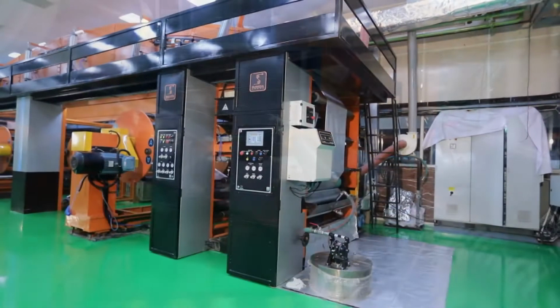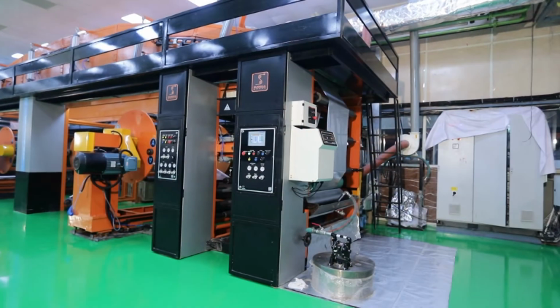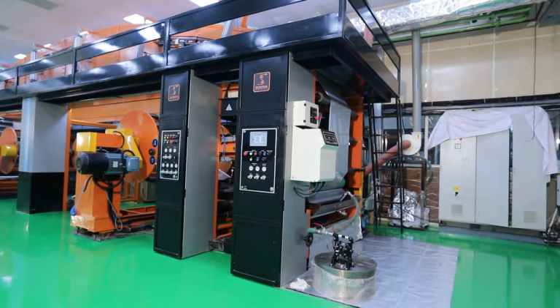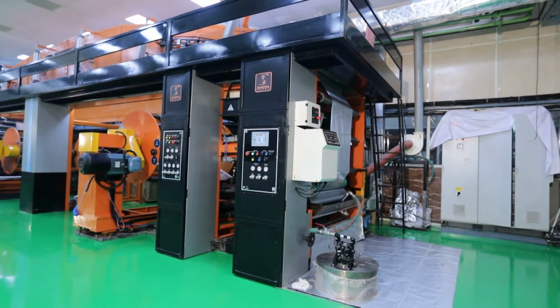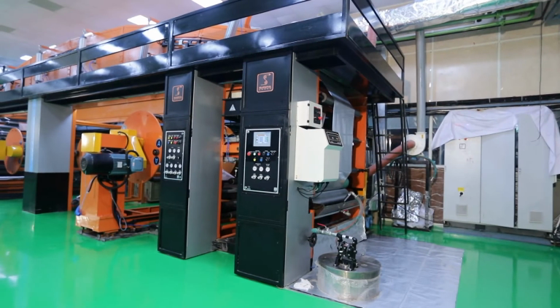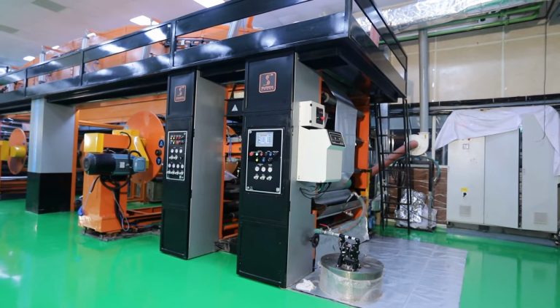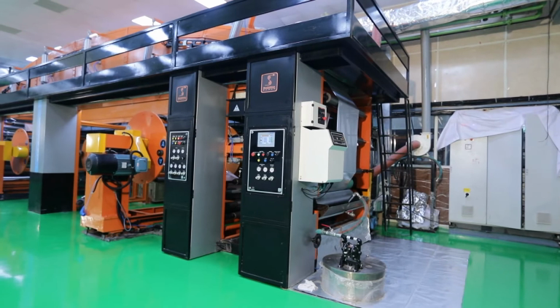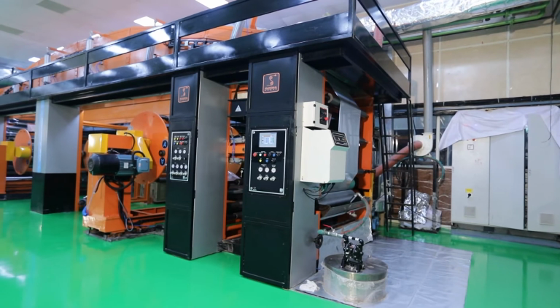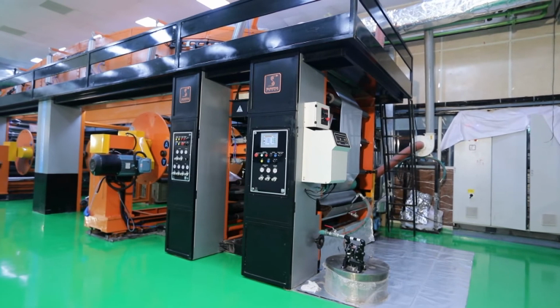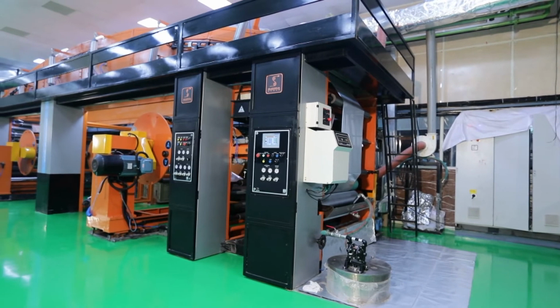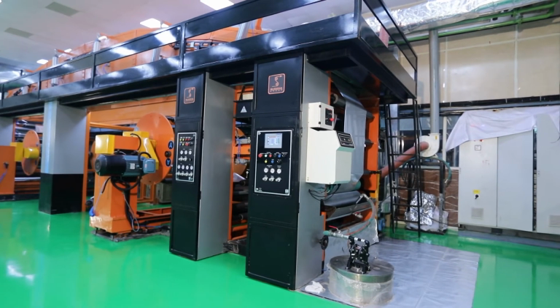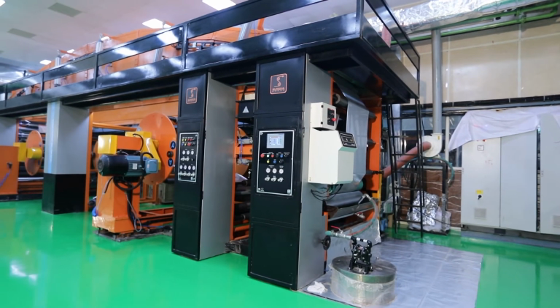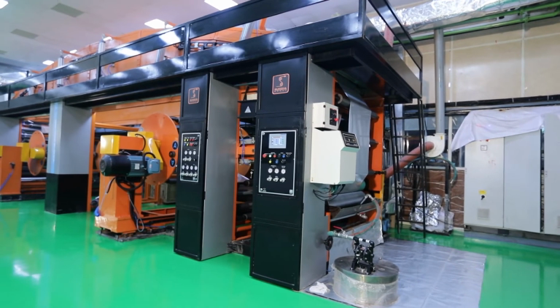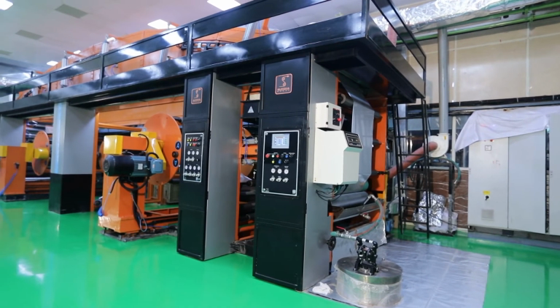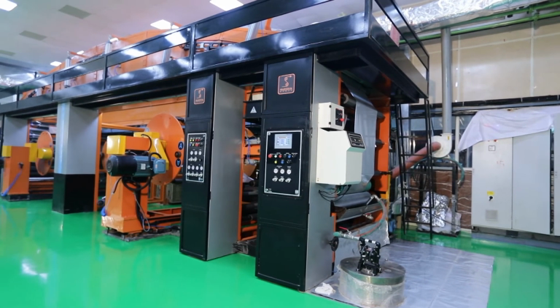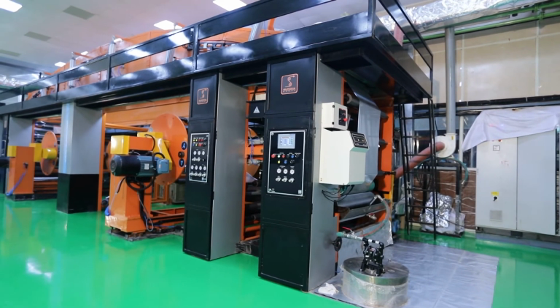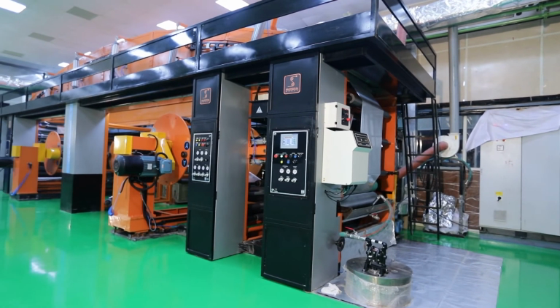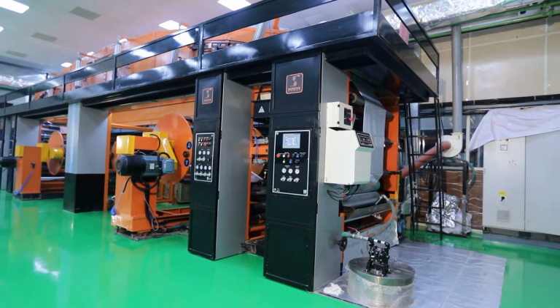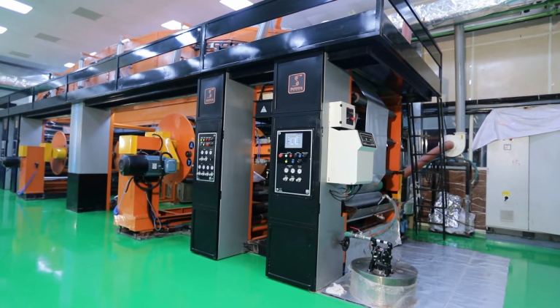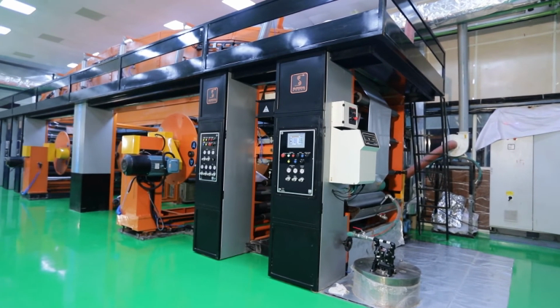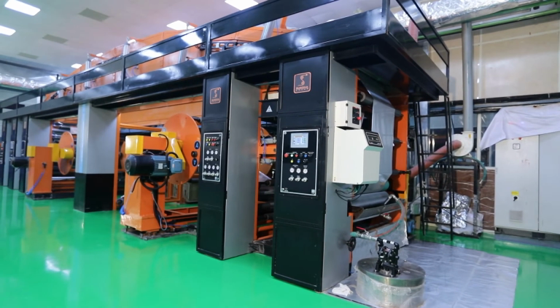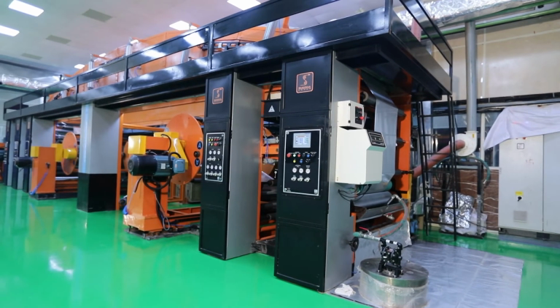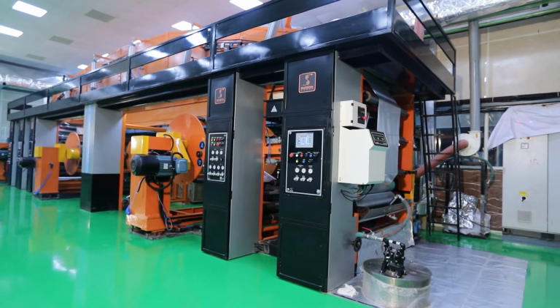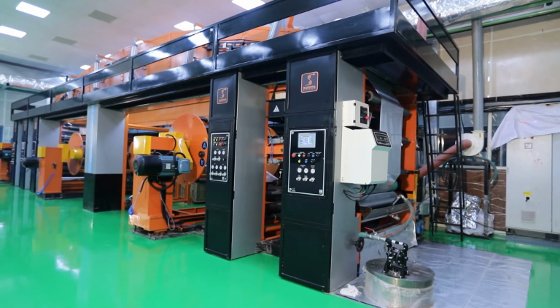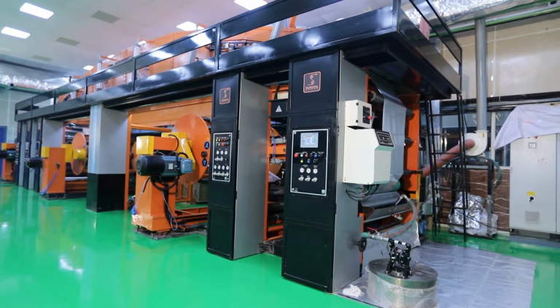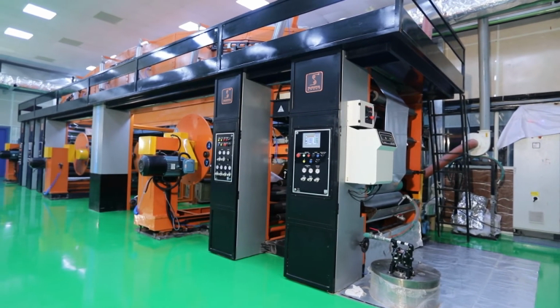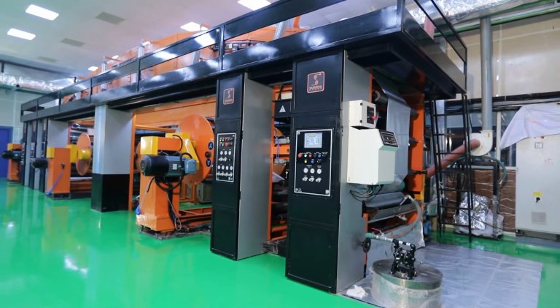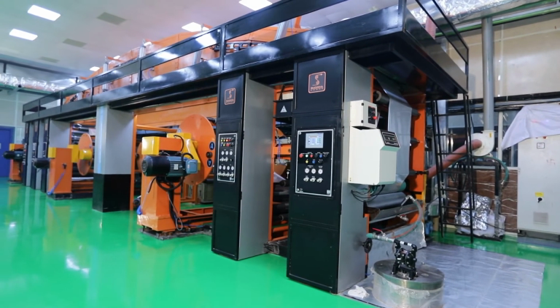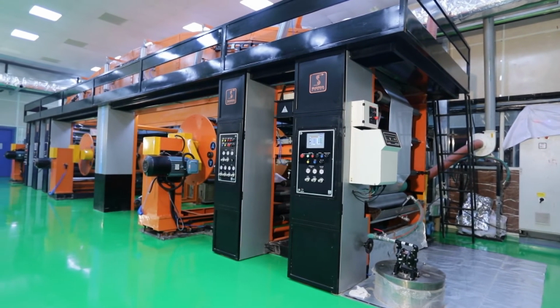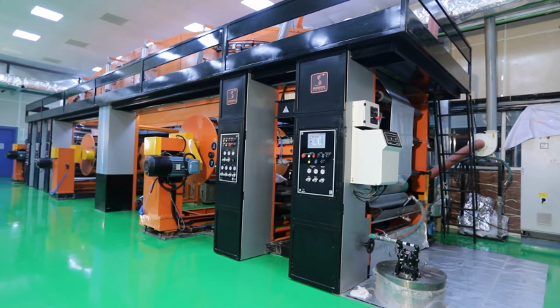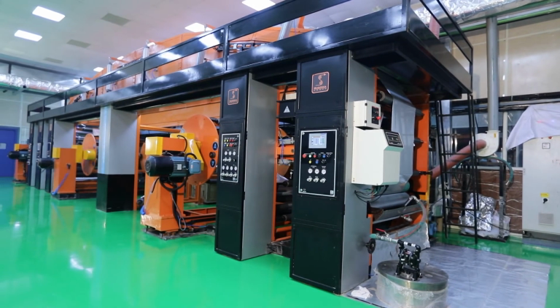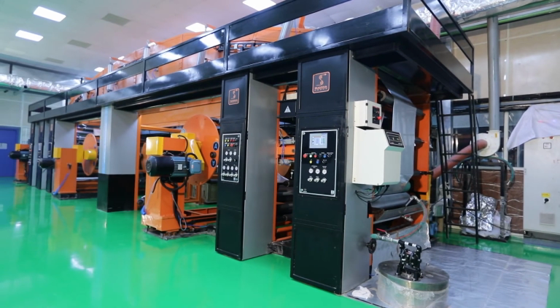A catwalk is provided around 3 sides of the machine for easy access.